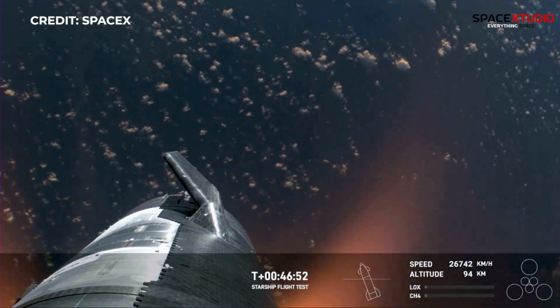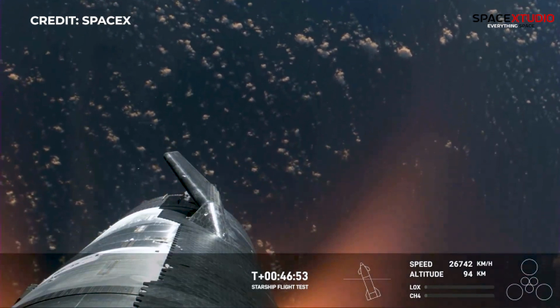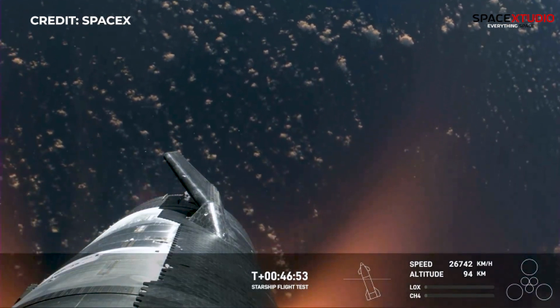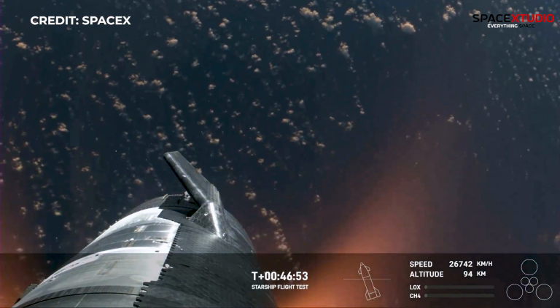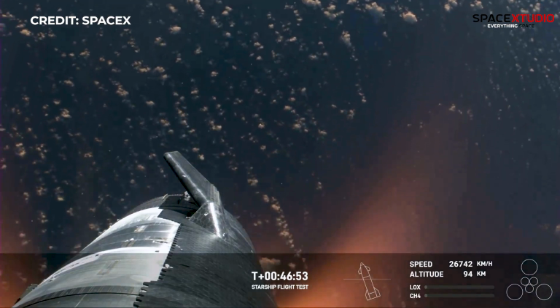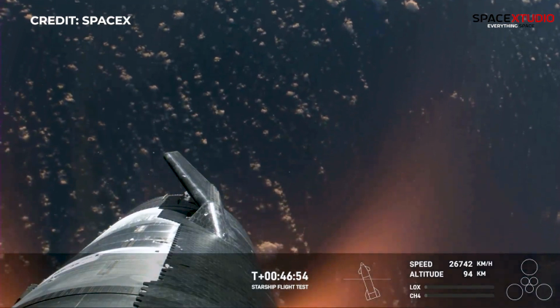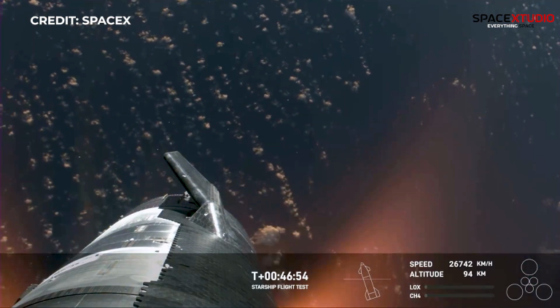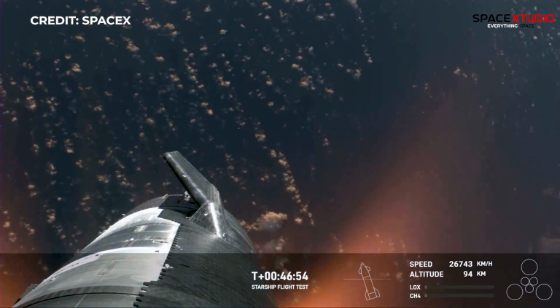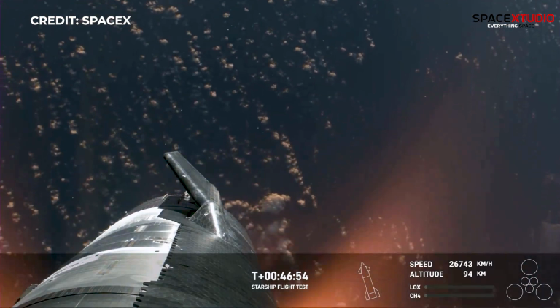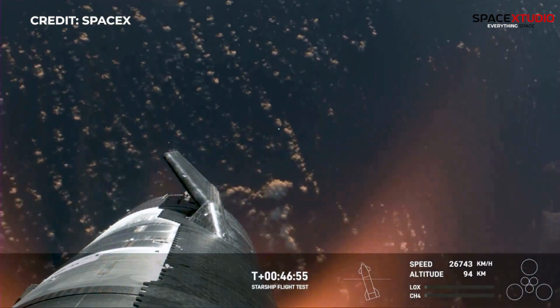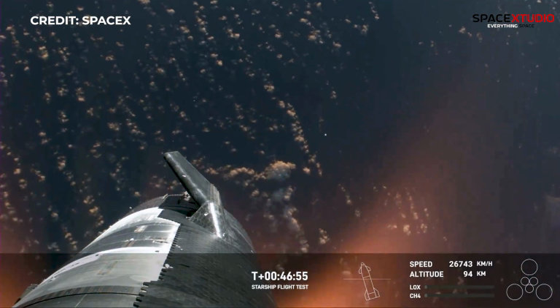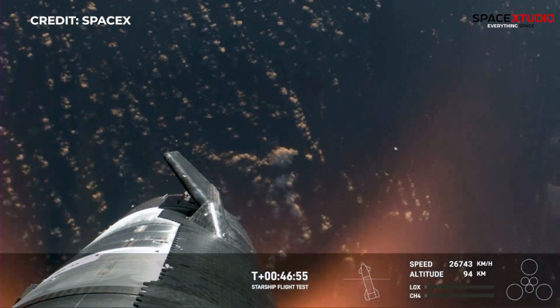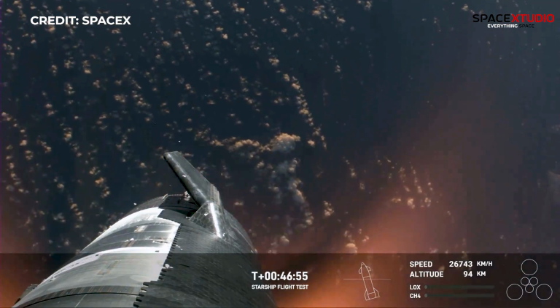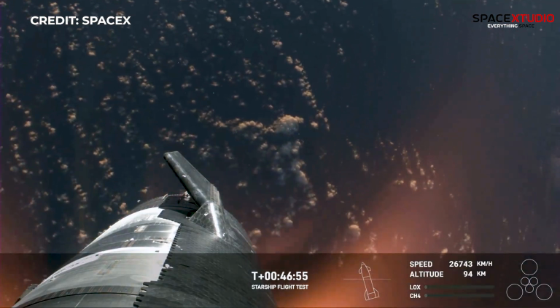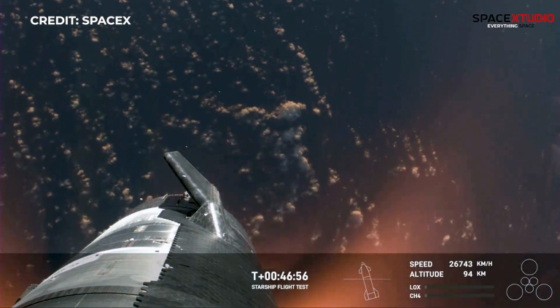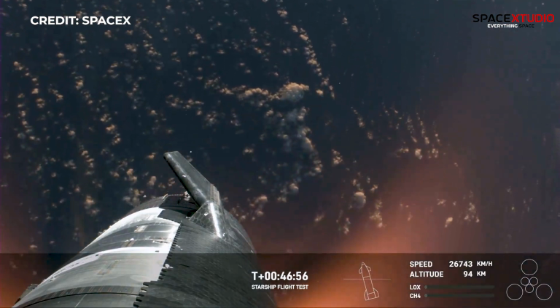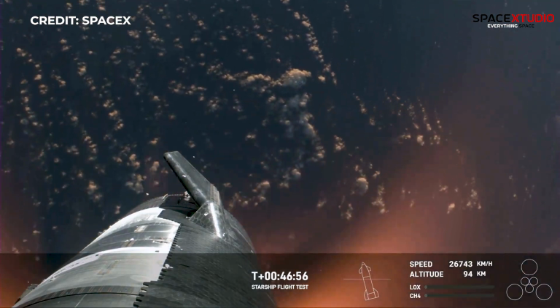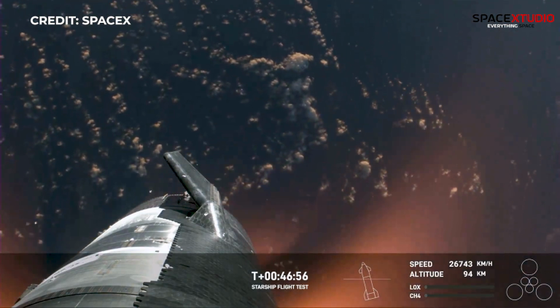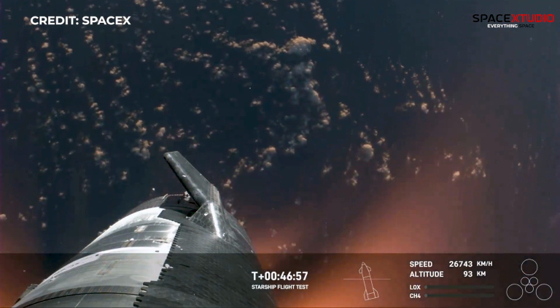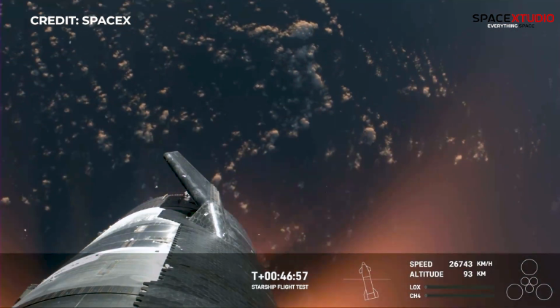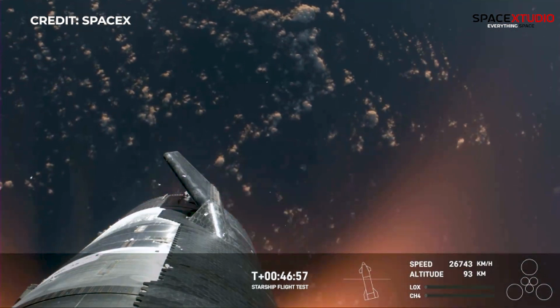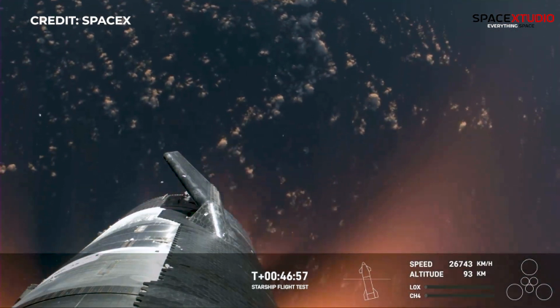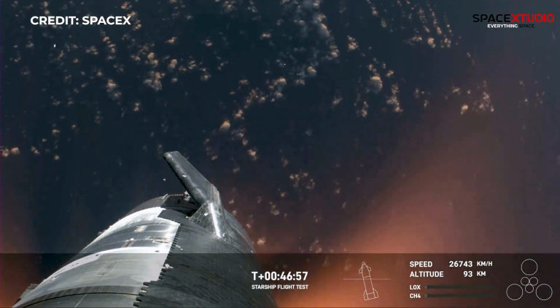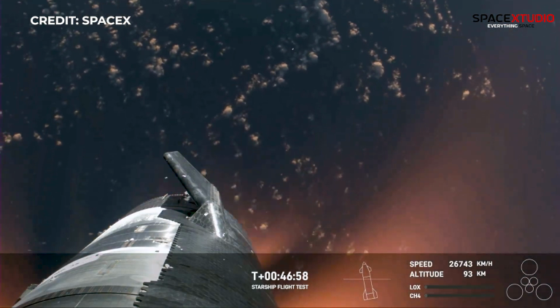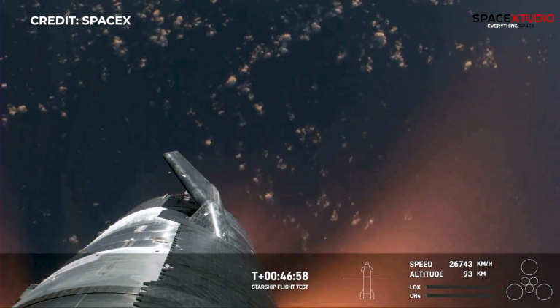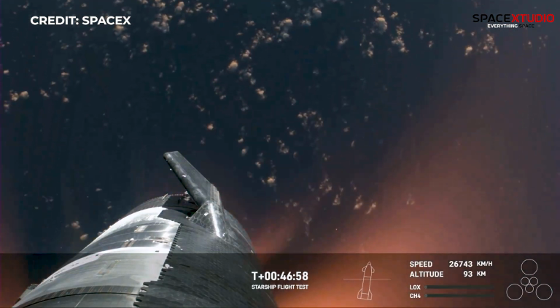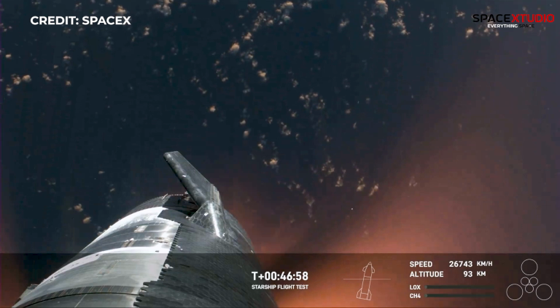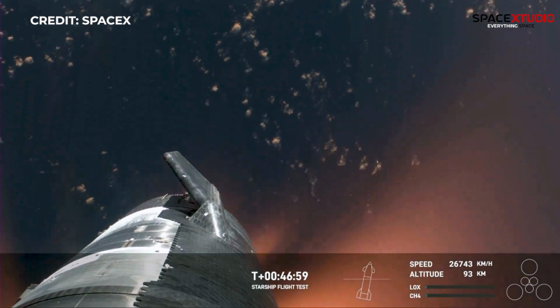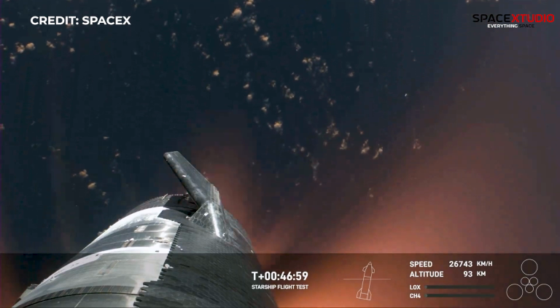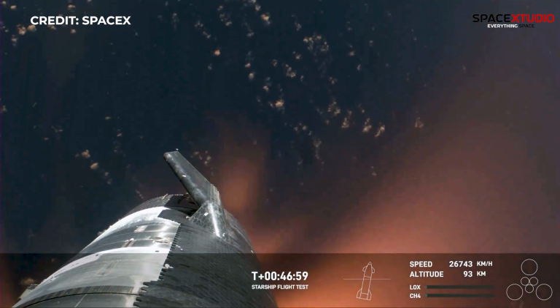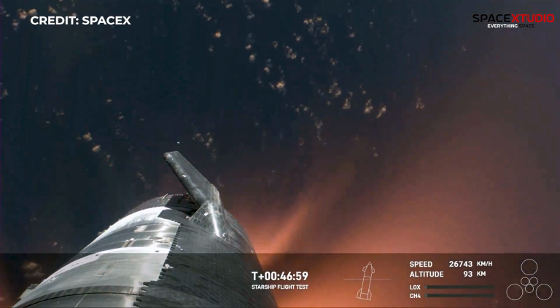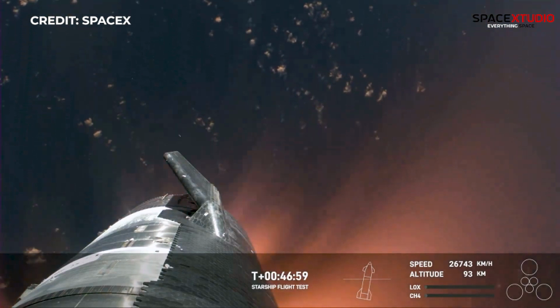Shiva, this is just absolutely incredible views — we've never seen anything like this before. This is the biggest flying object ever in space.